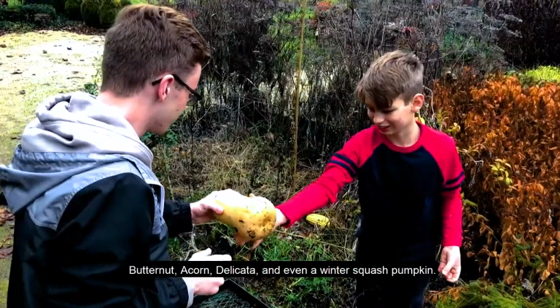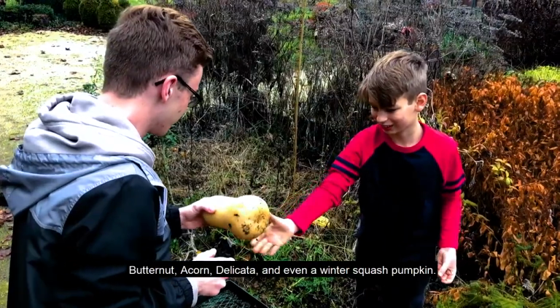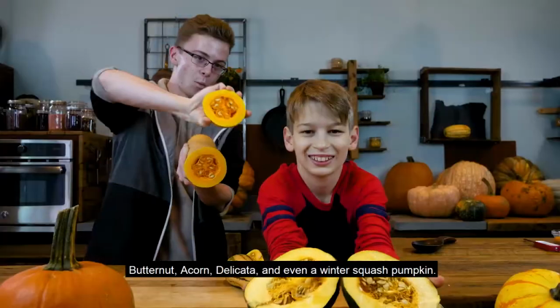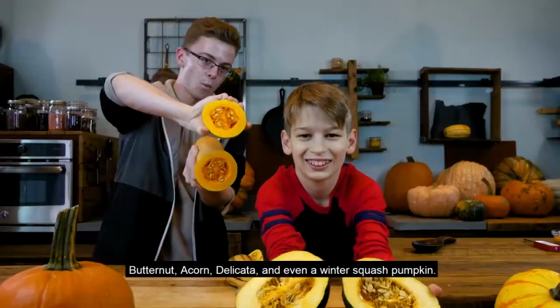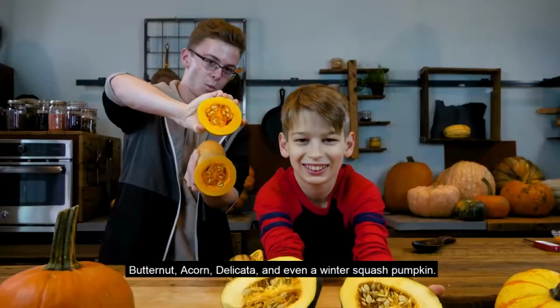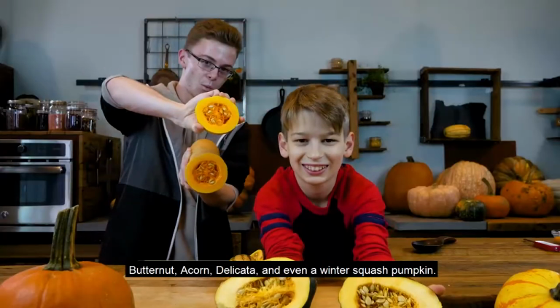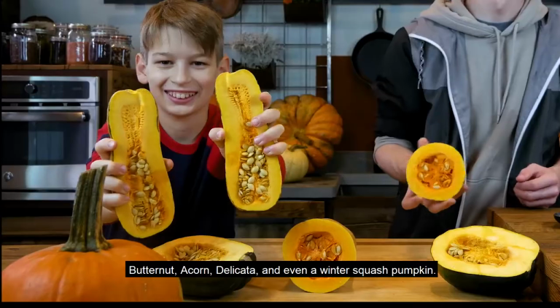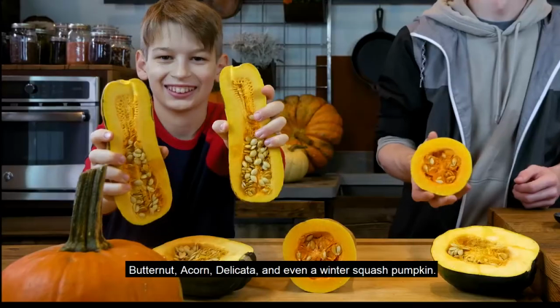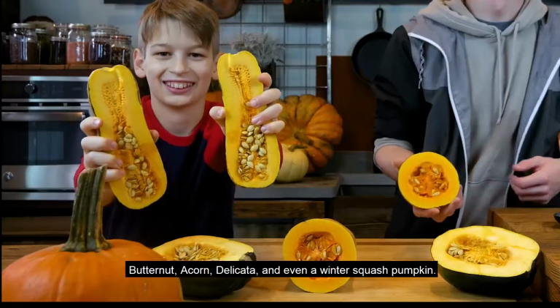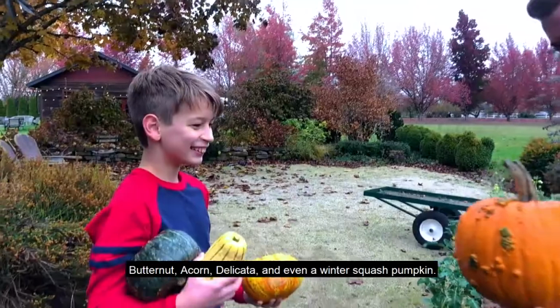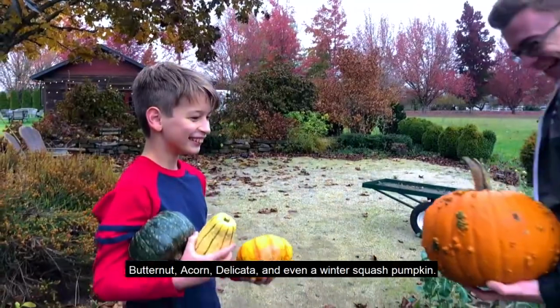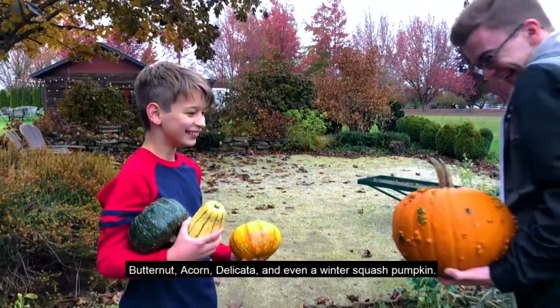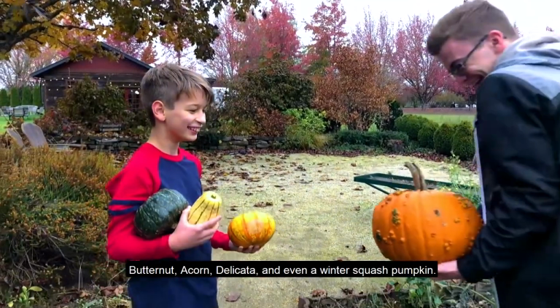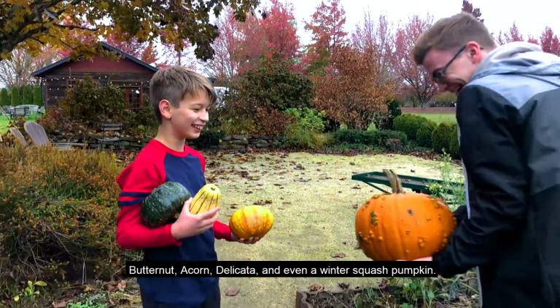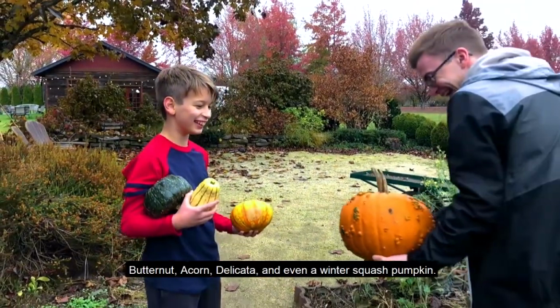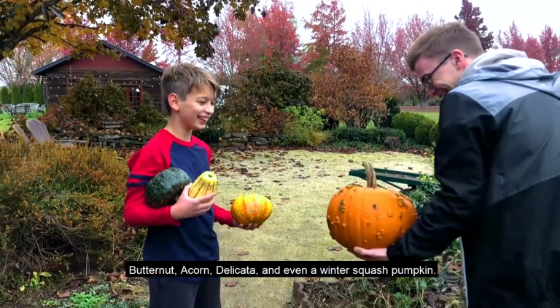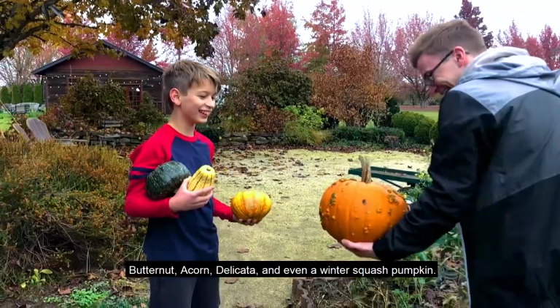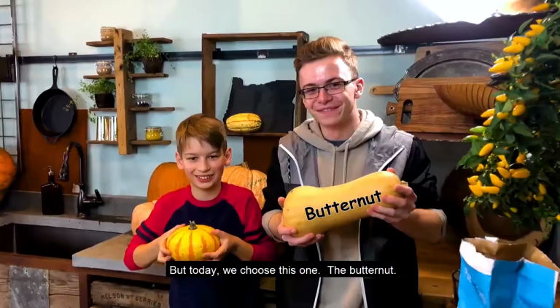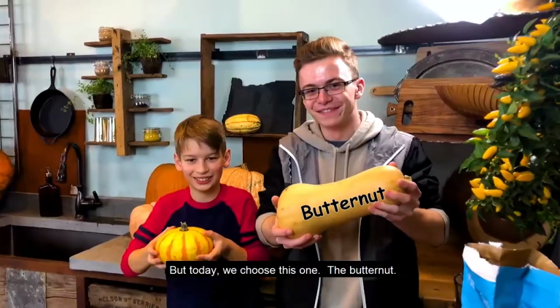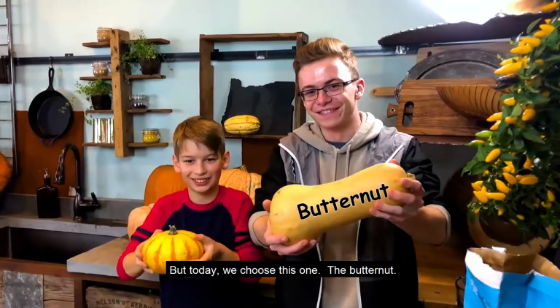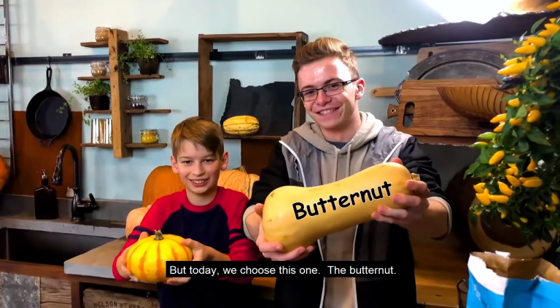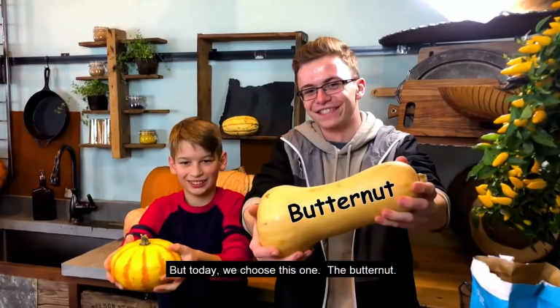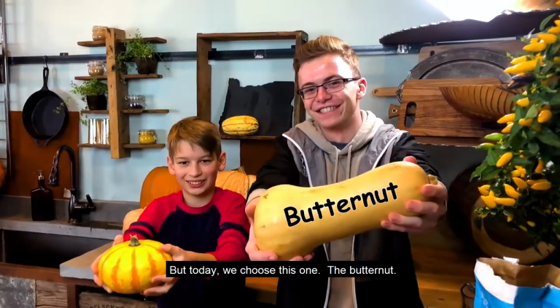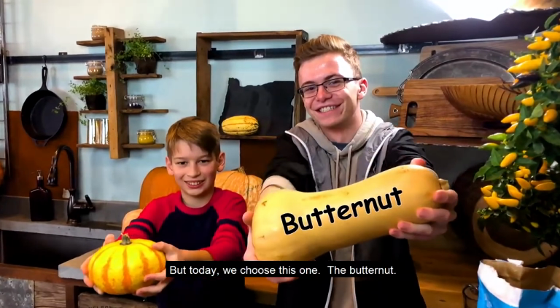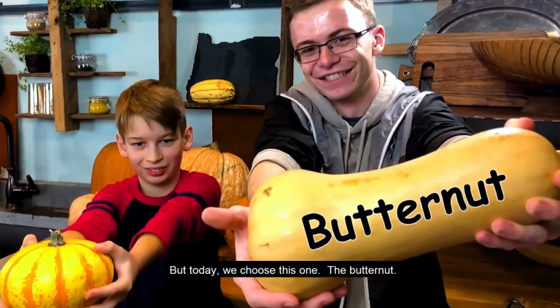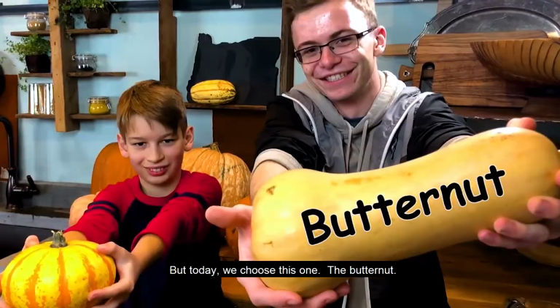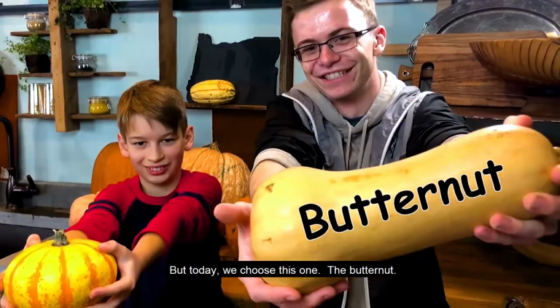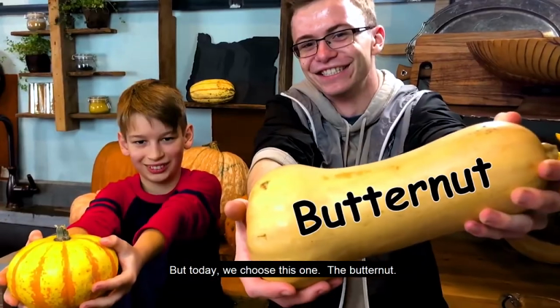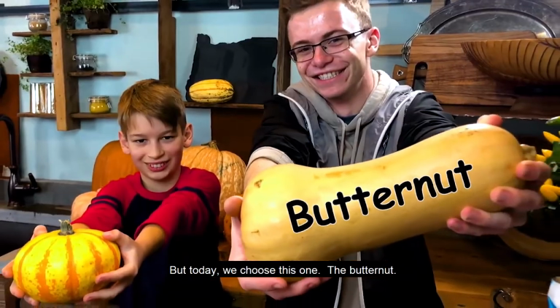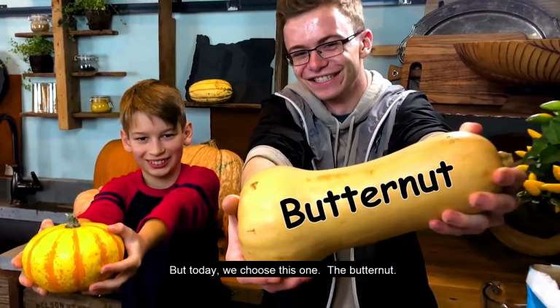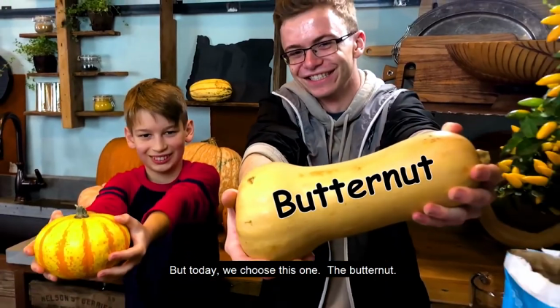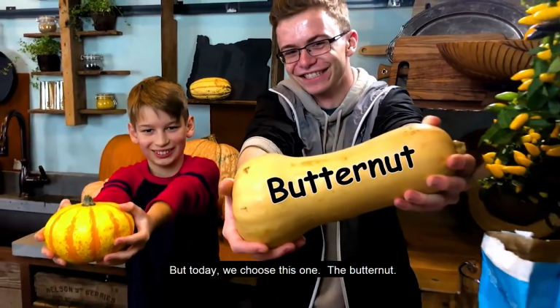Butternut, acorn, delicata, and even the winter squash pumpkin. But today we choose this one, the butternut.